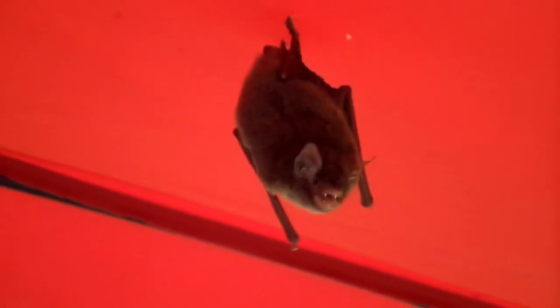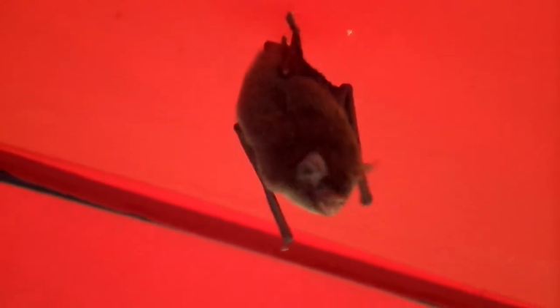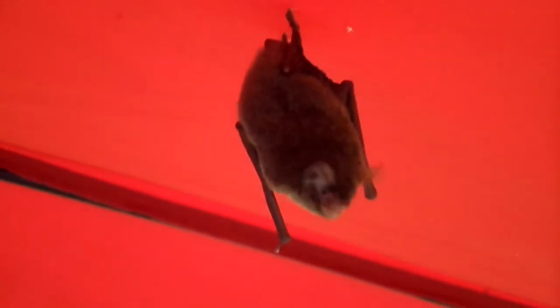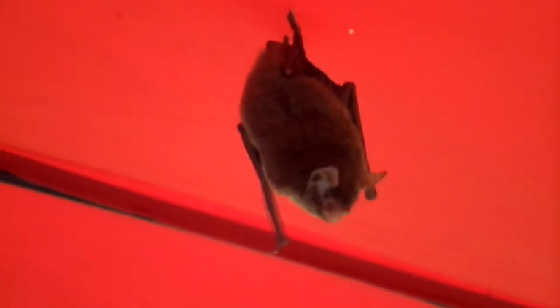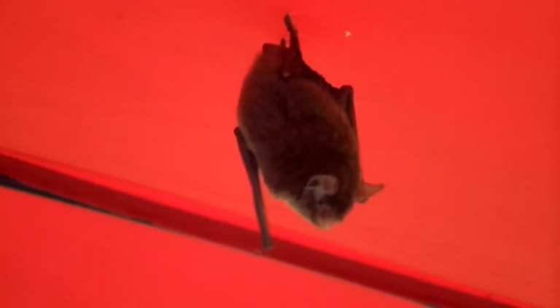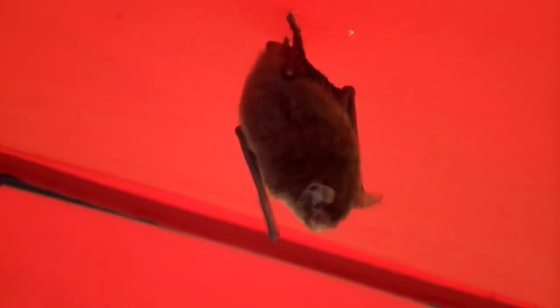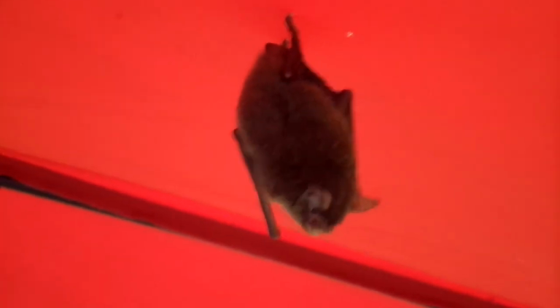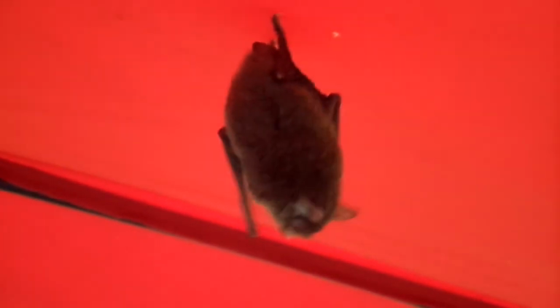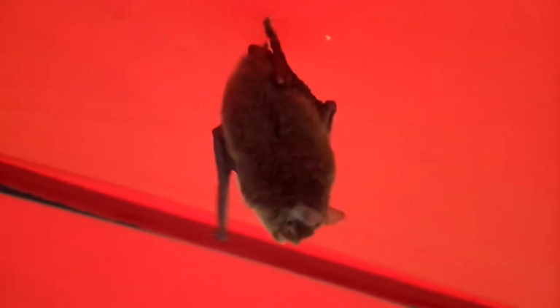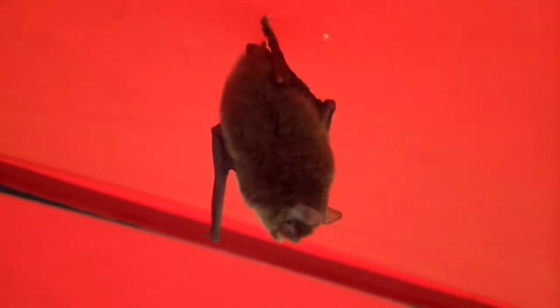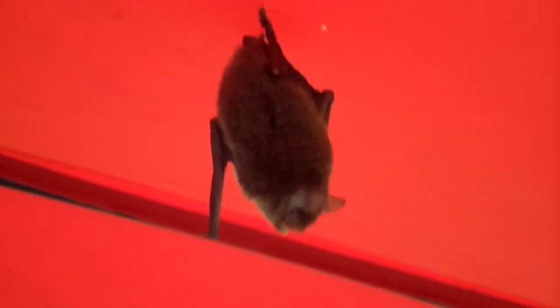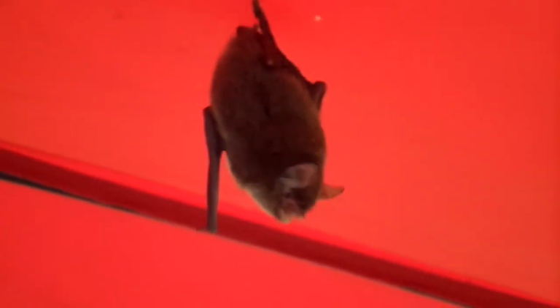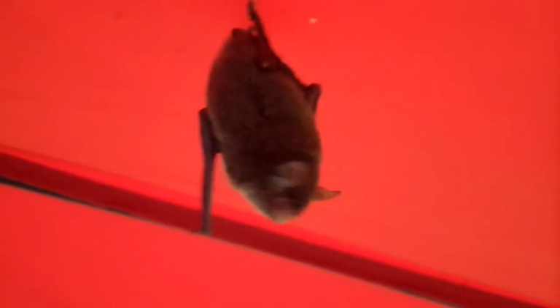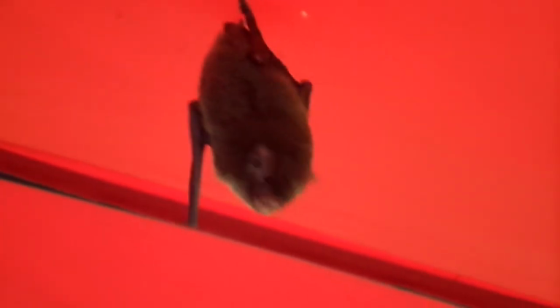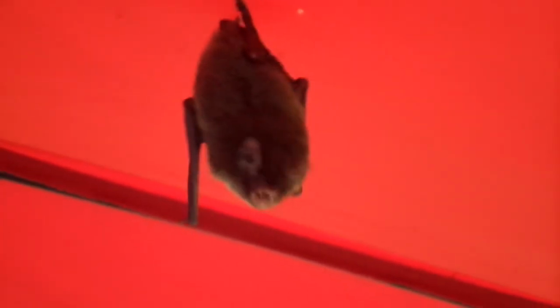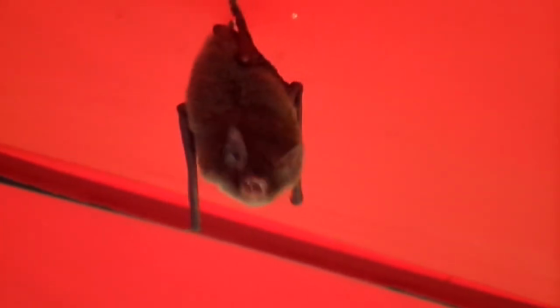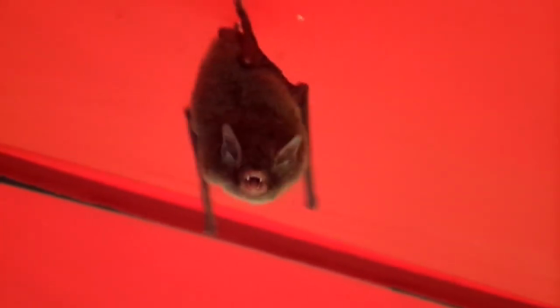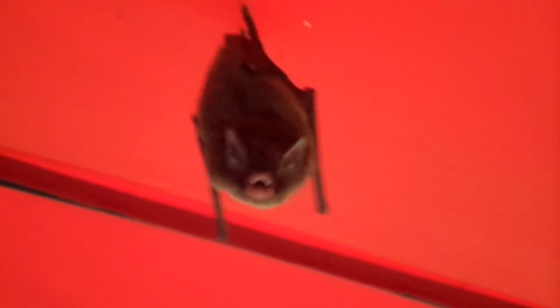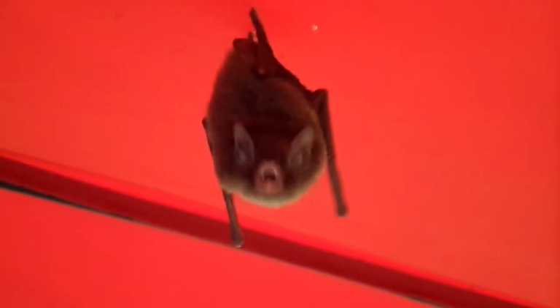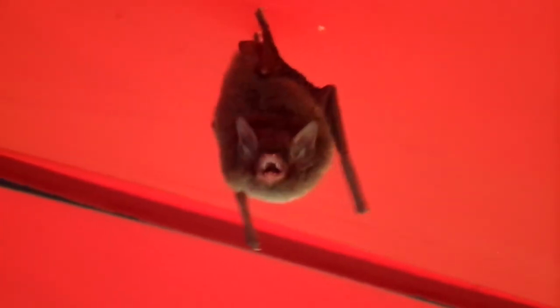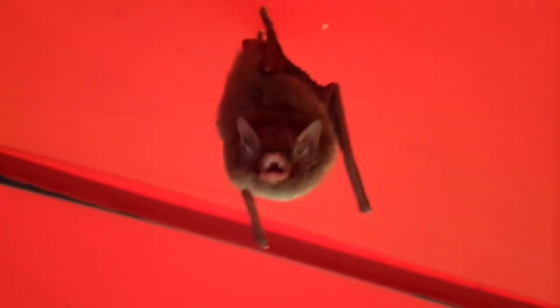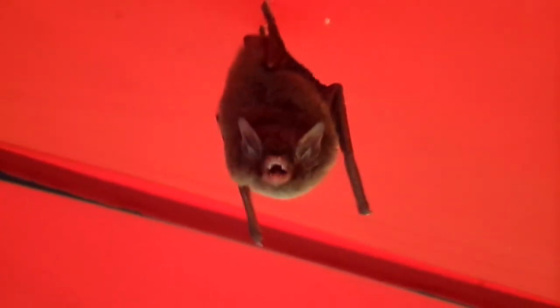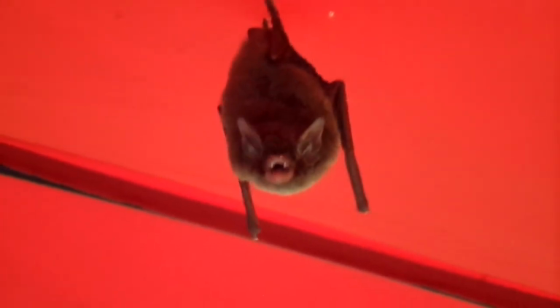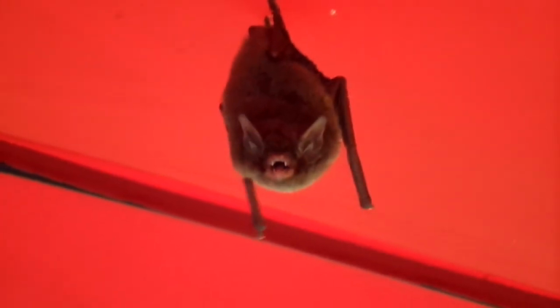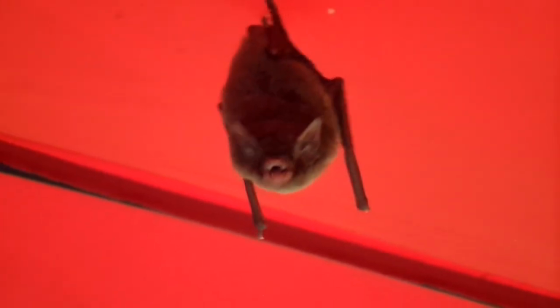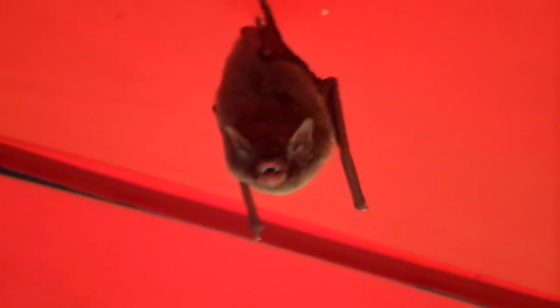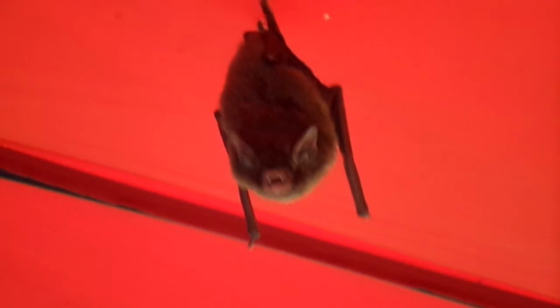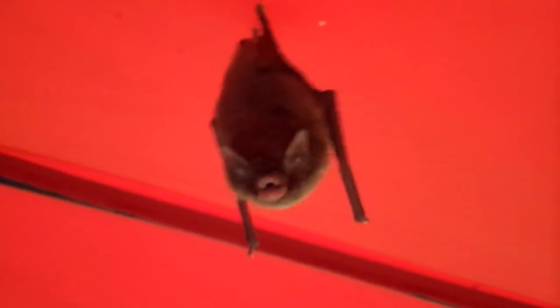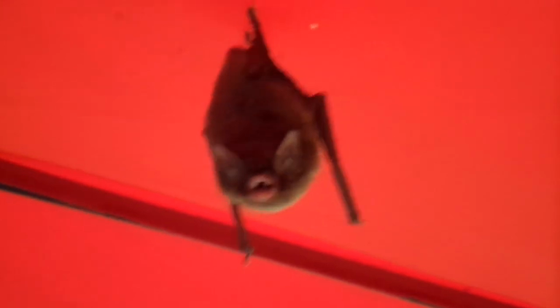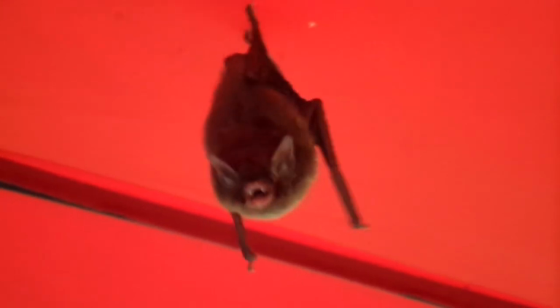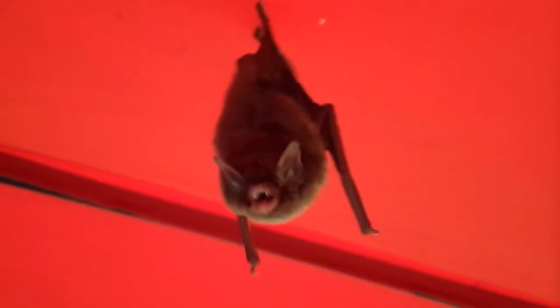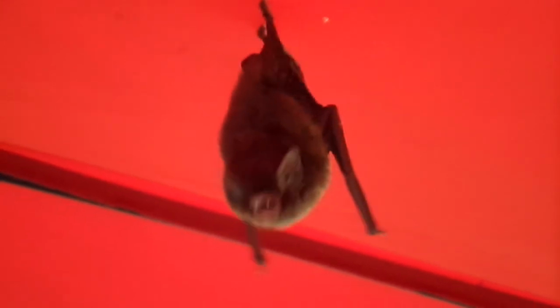Here it is one last time — the bat flies into my hair on his way to Lake Meadow.